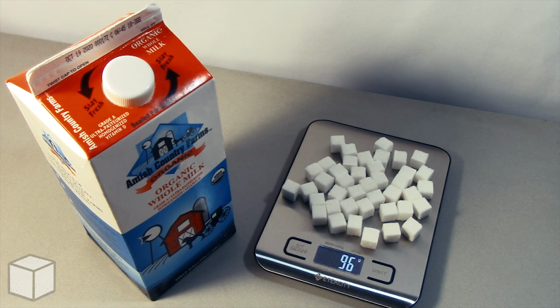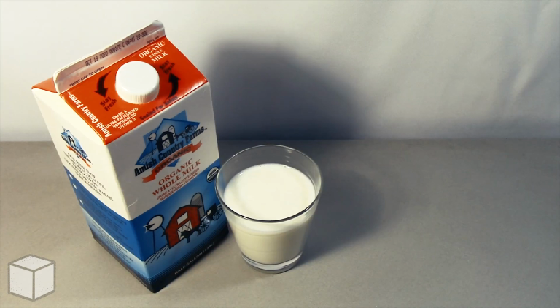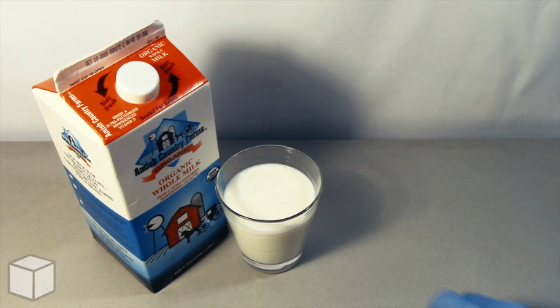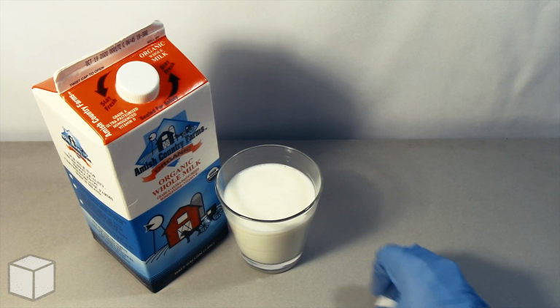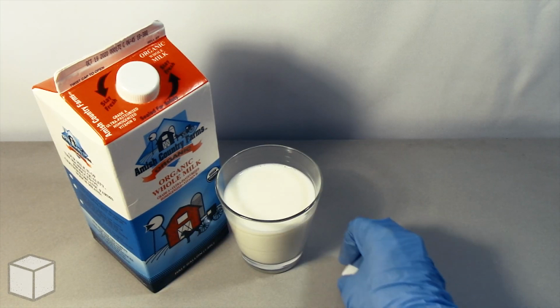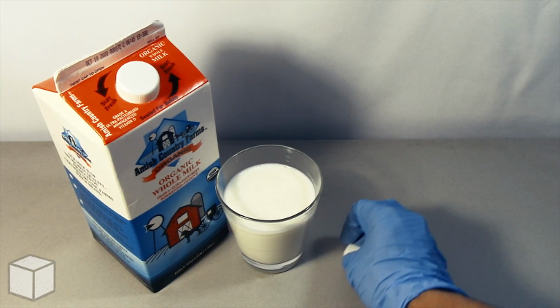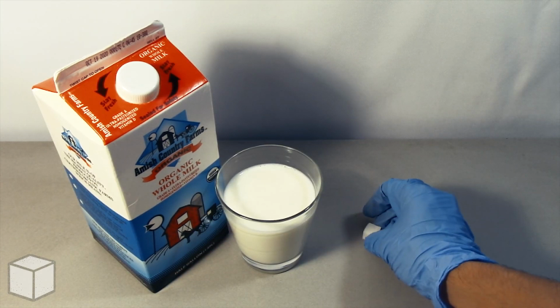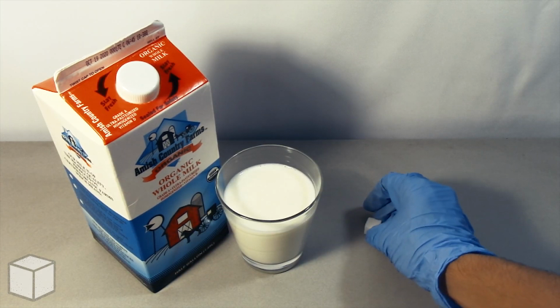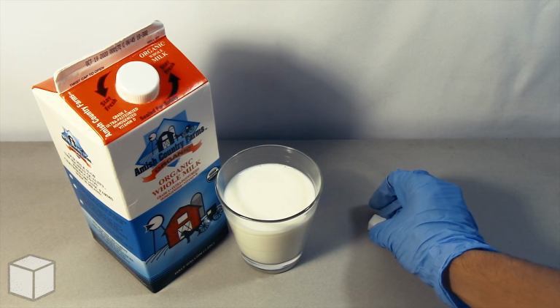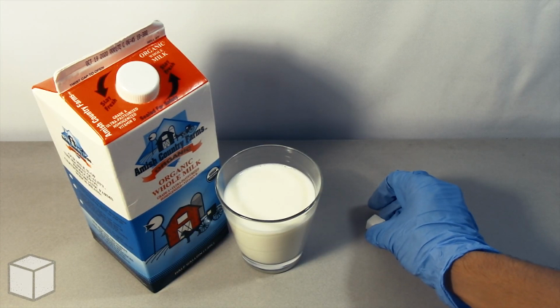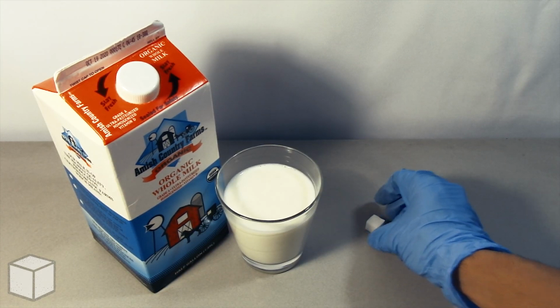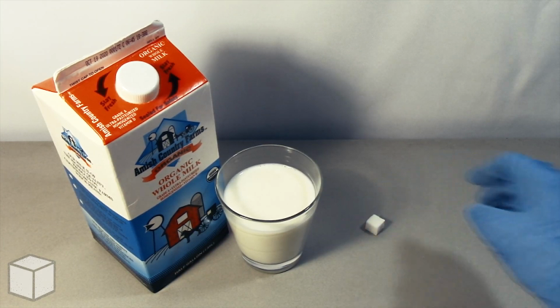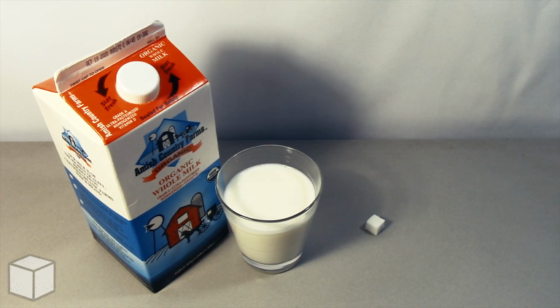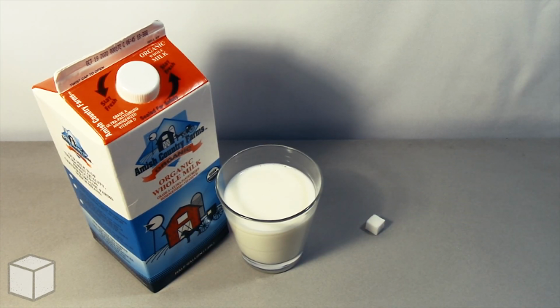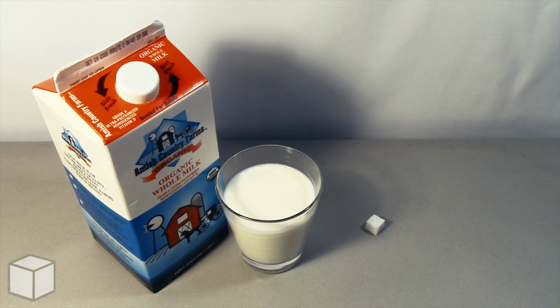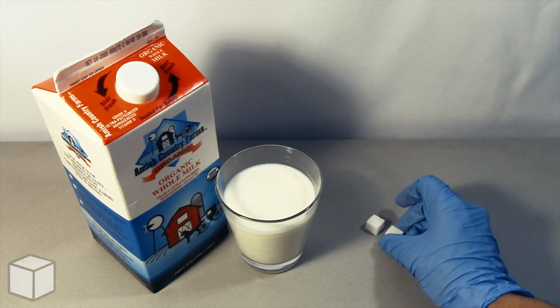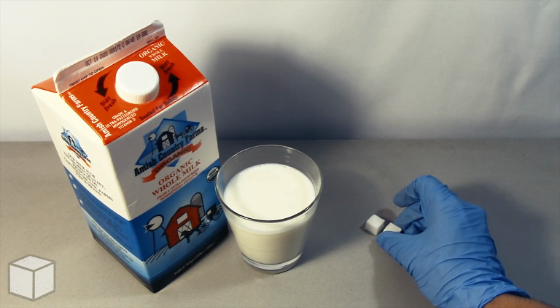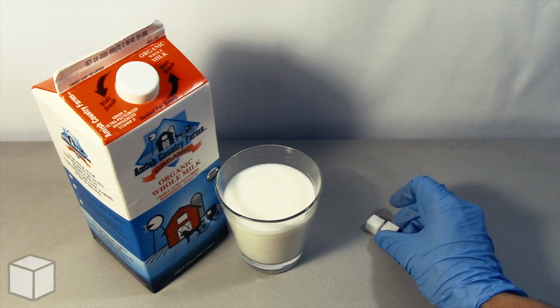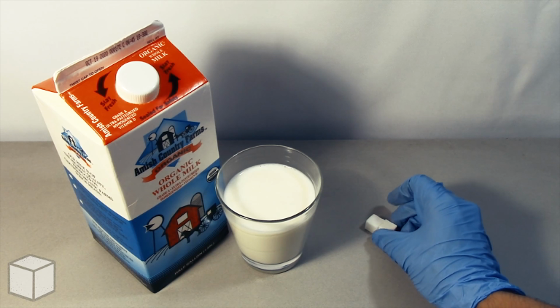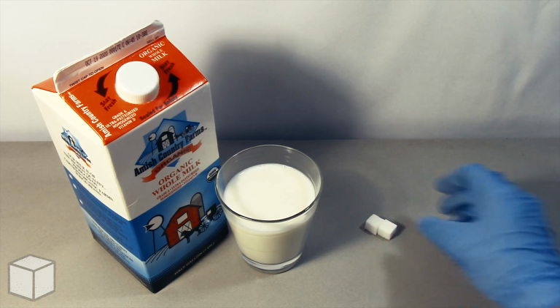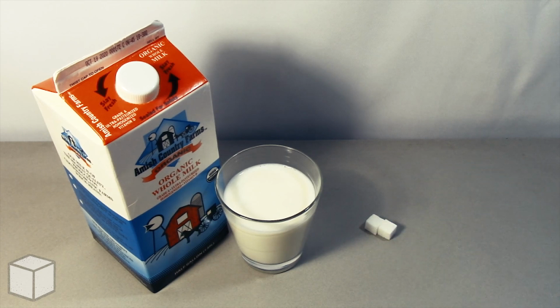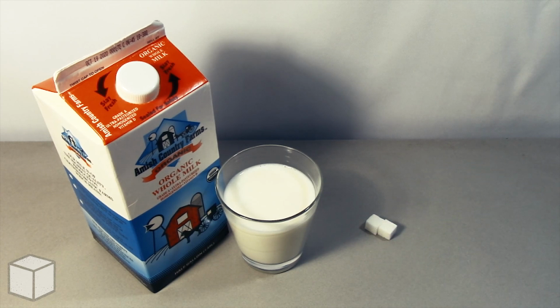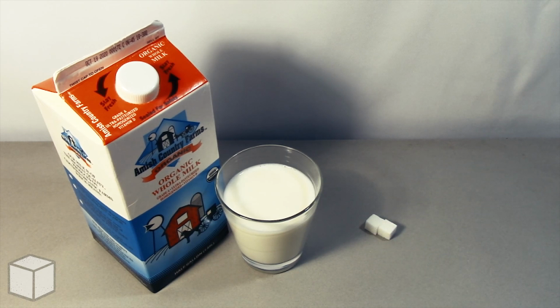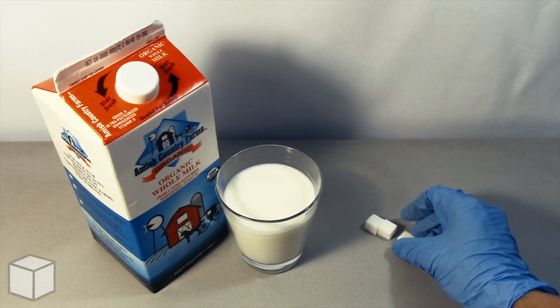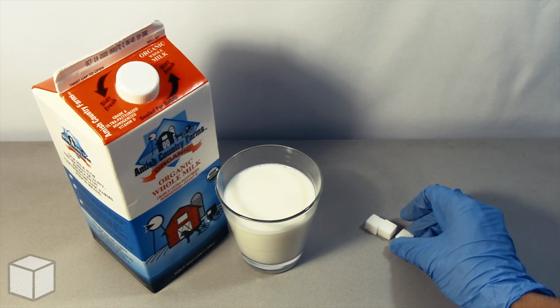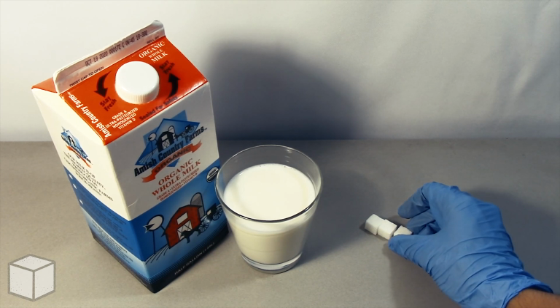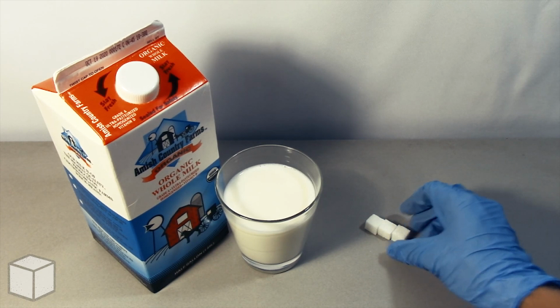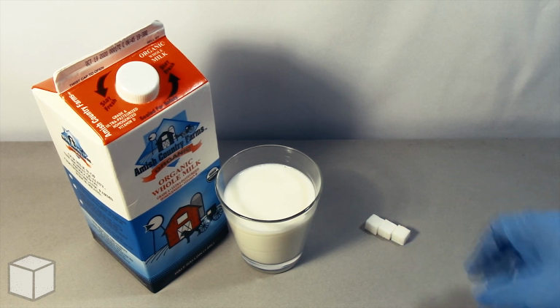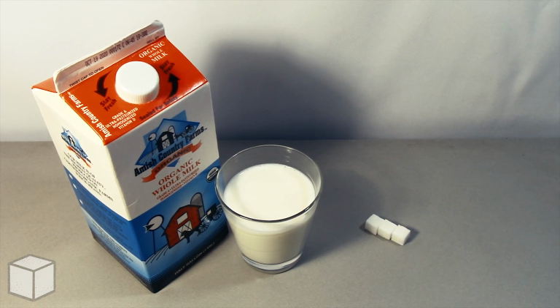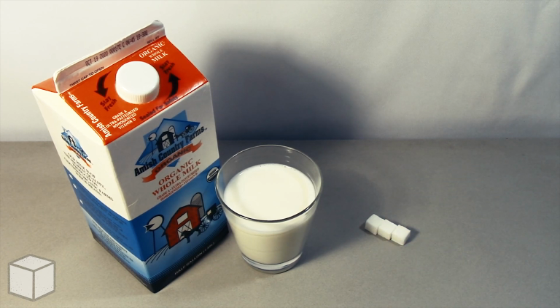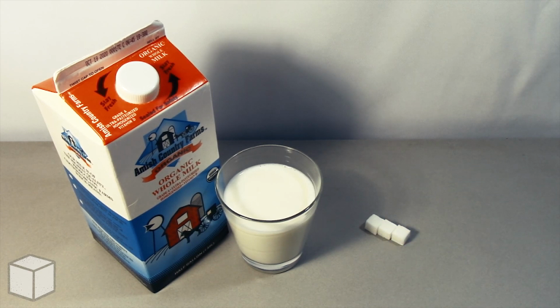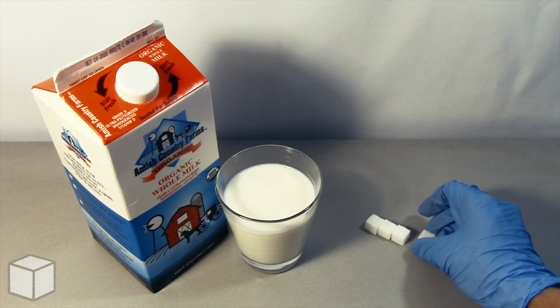So in conclusion, this whole milk is loaded with around roughly 41 cubes of sugar.